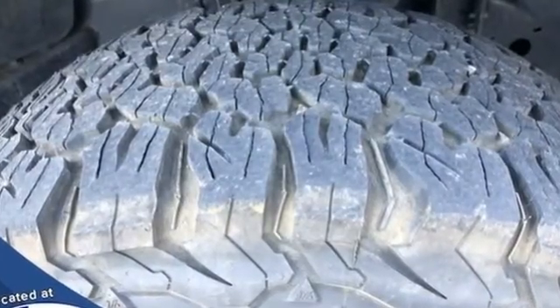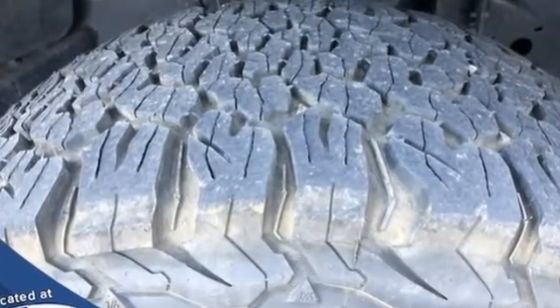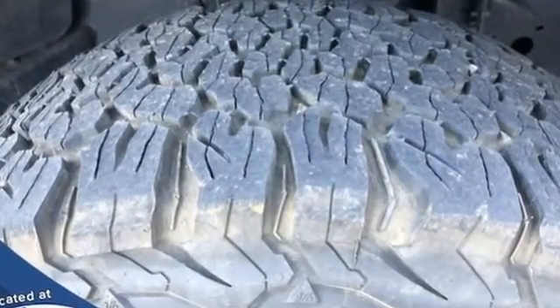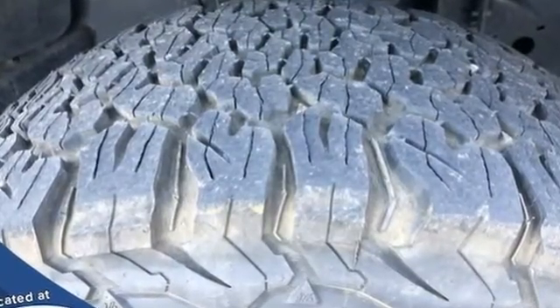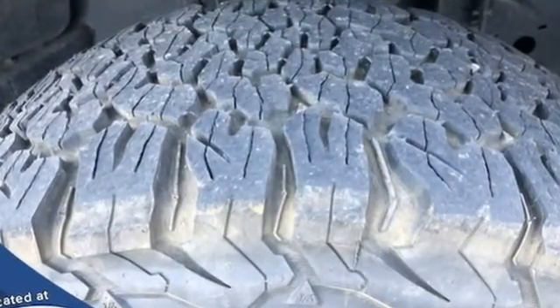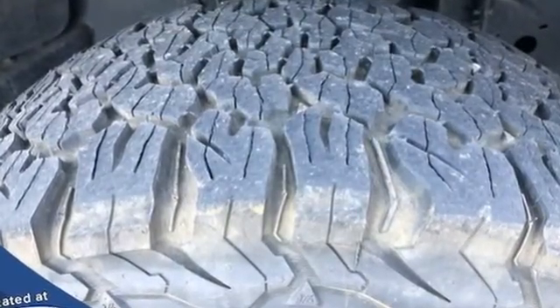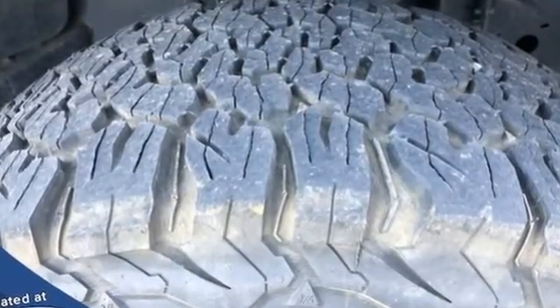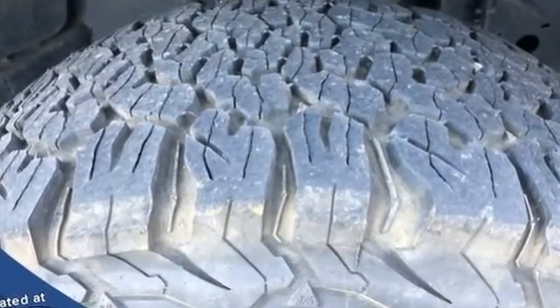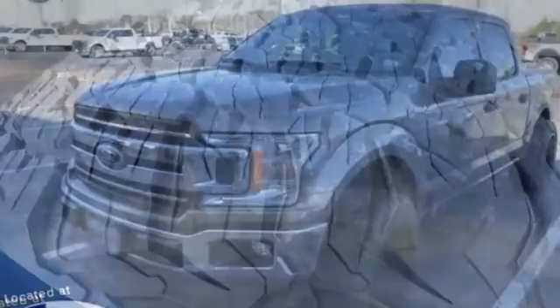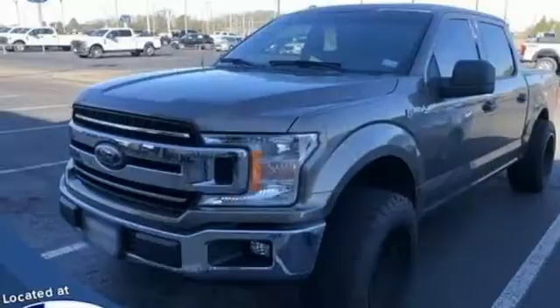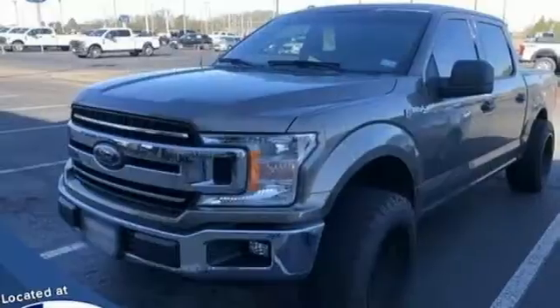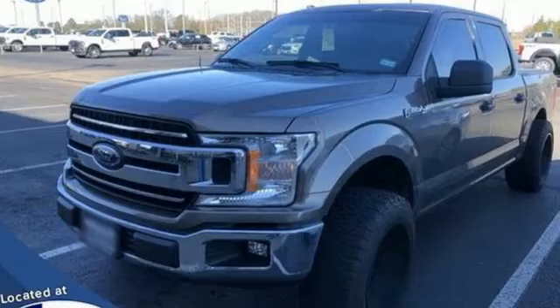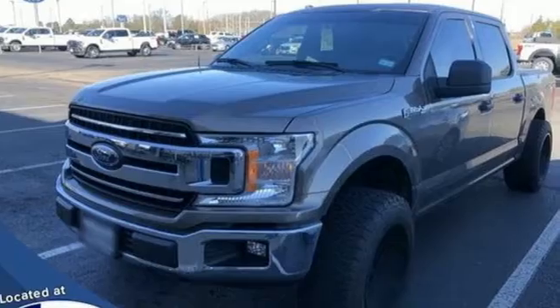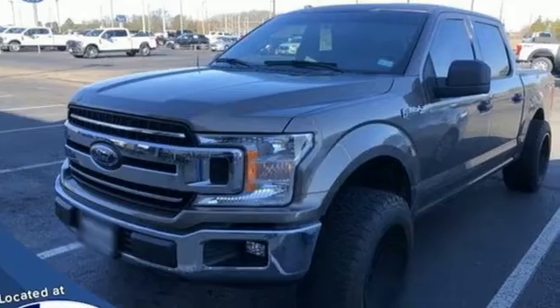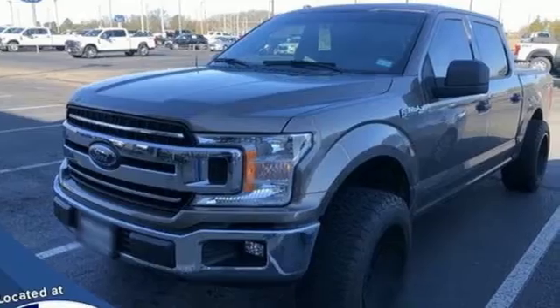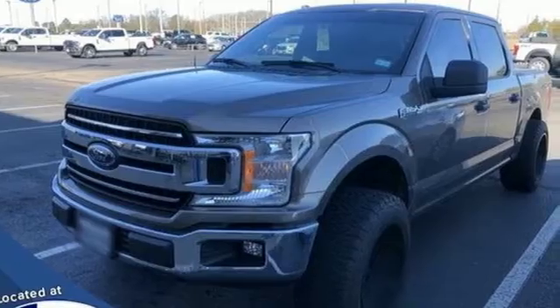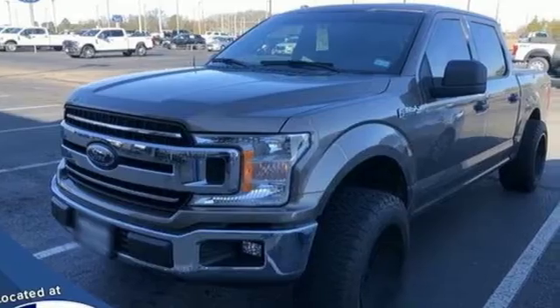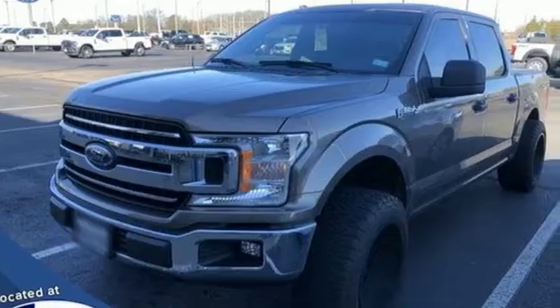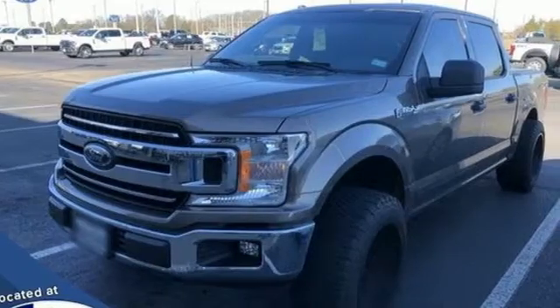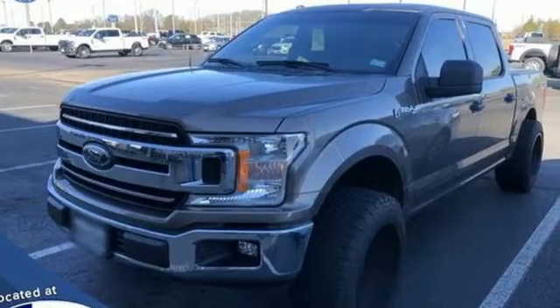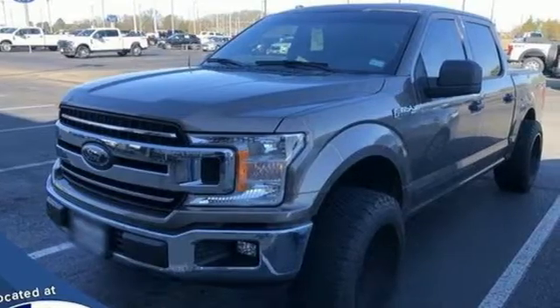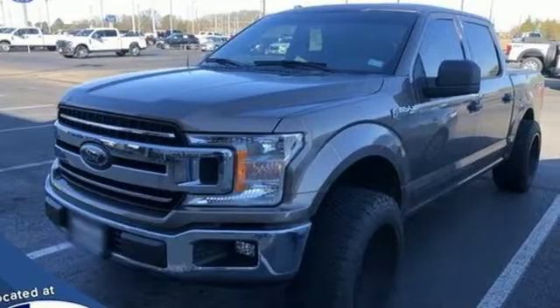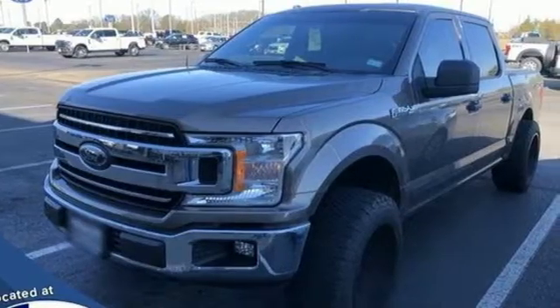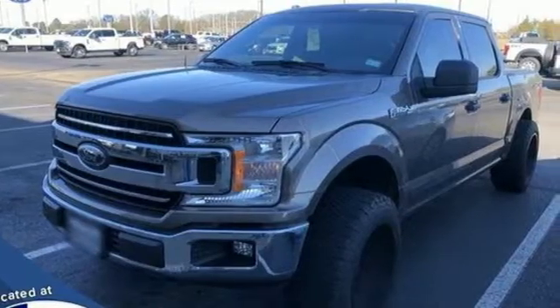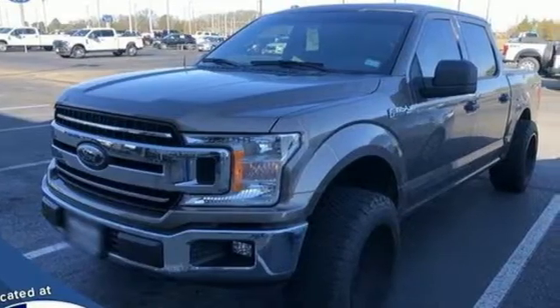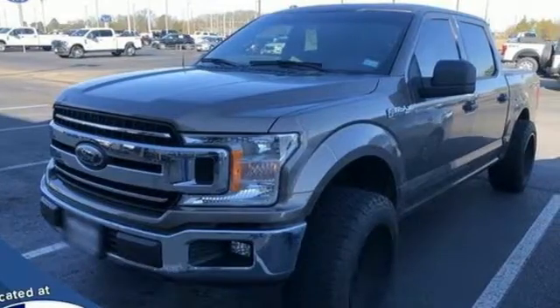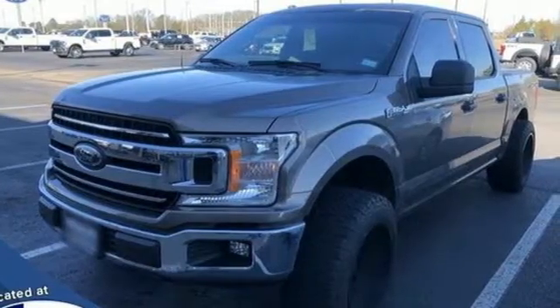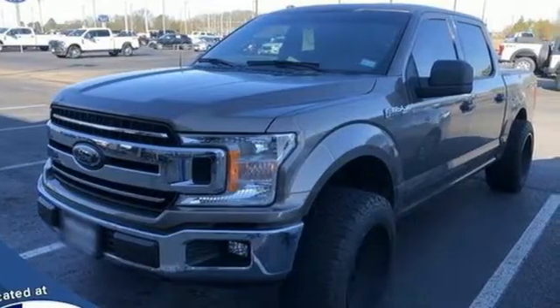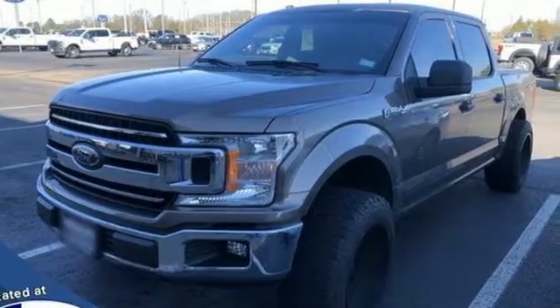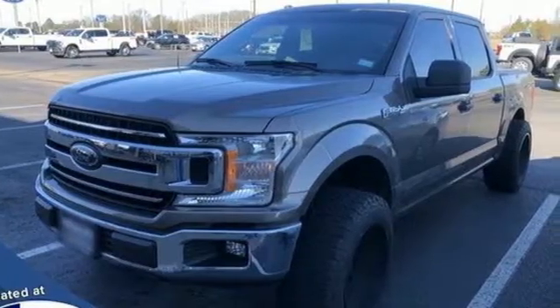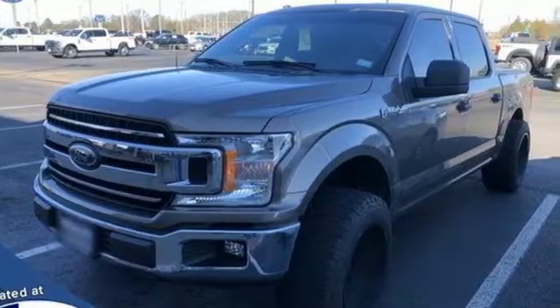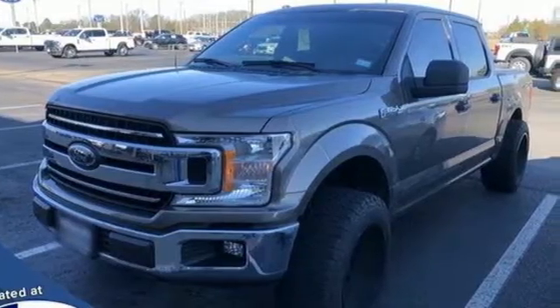Every generation has its Ford. This one's yours. Driving is believing. Test drive it today.